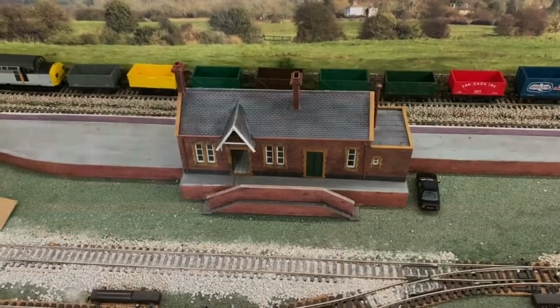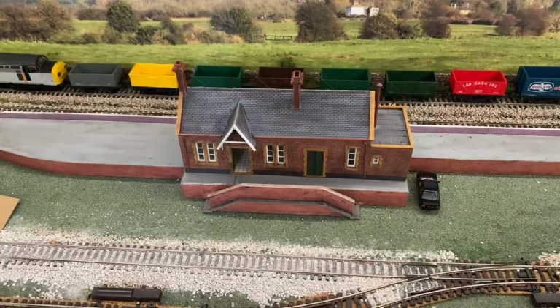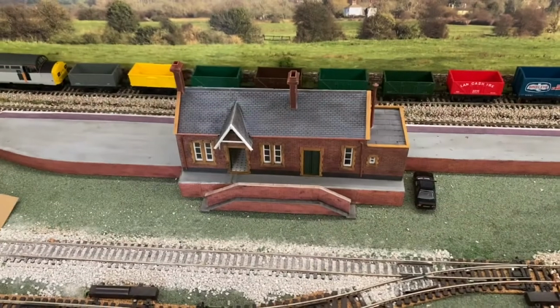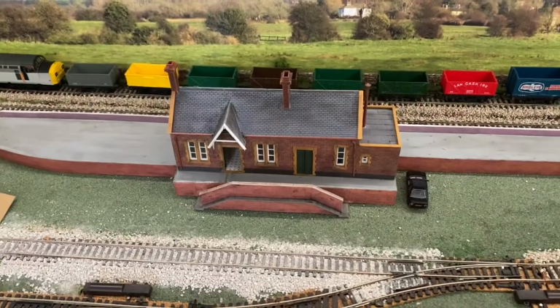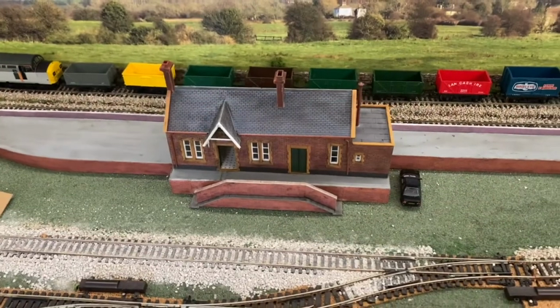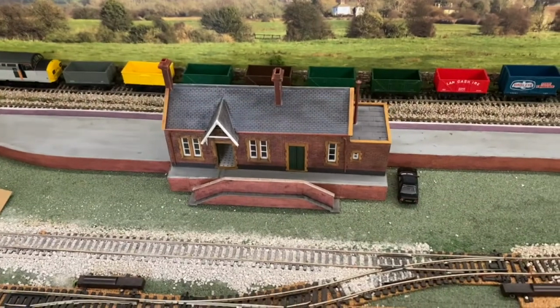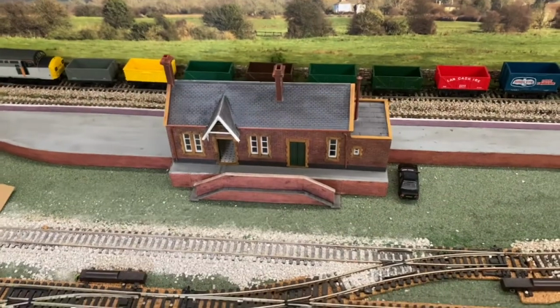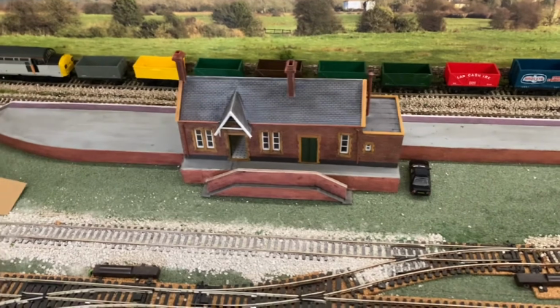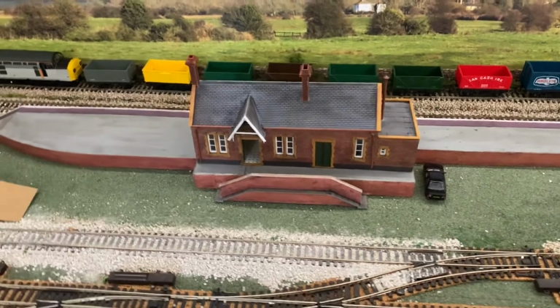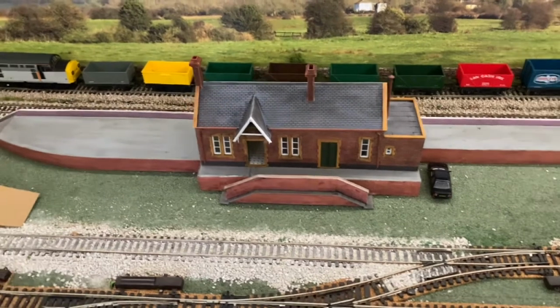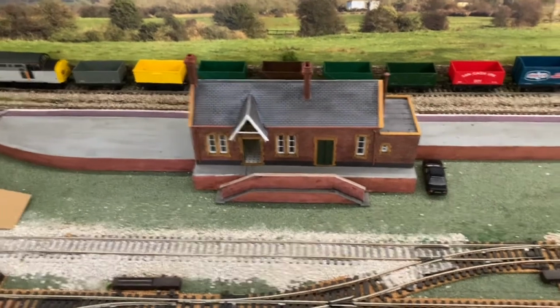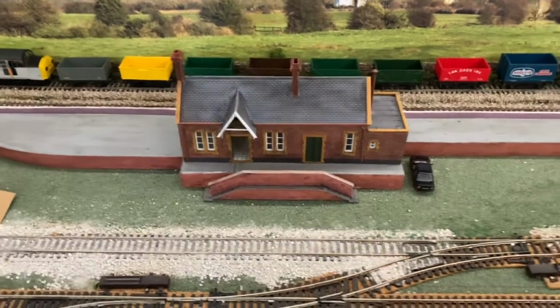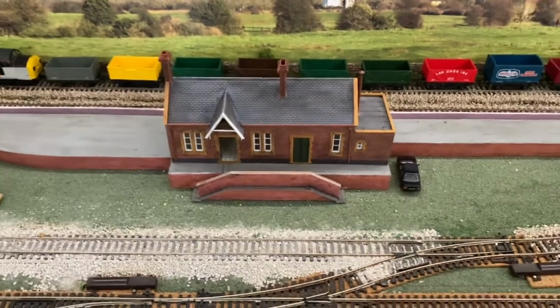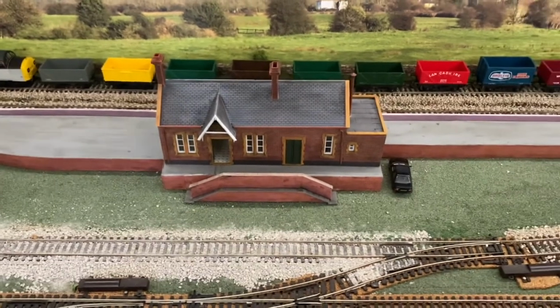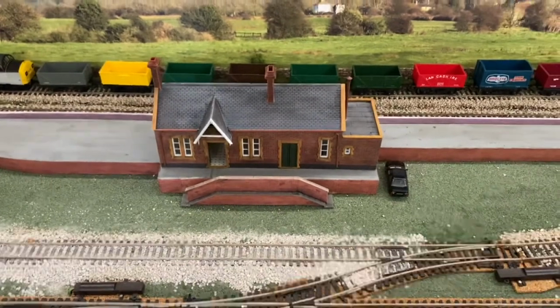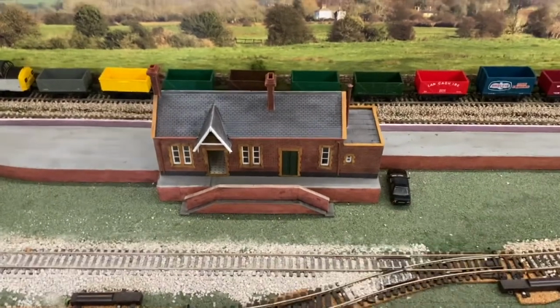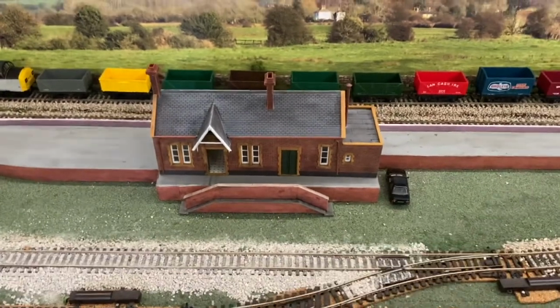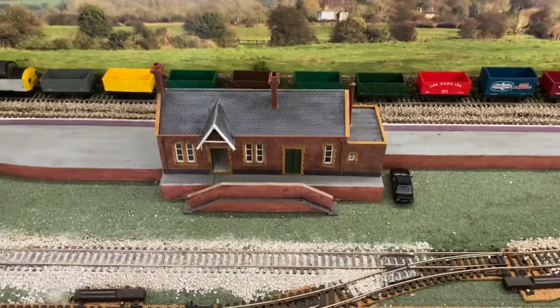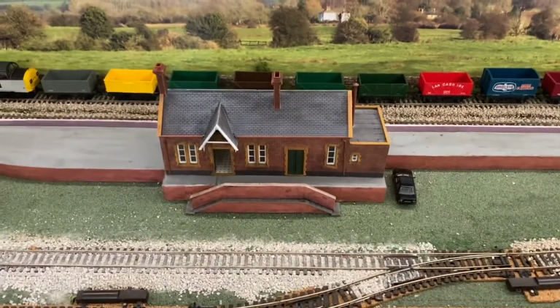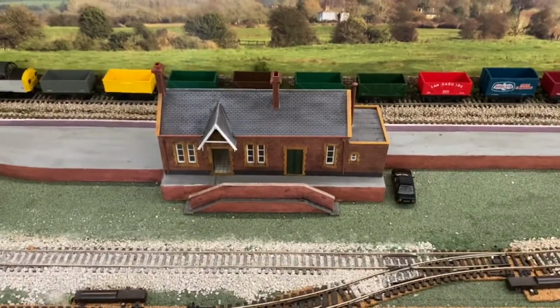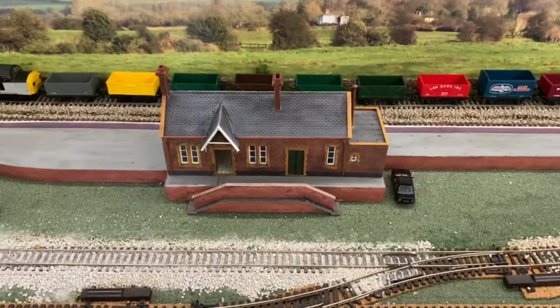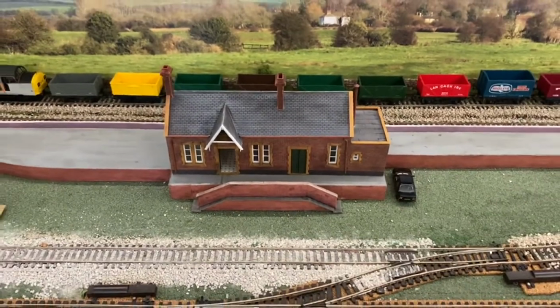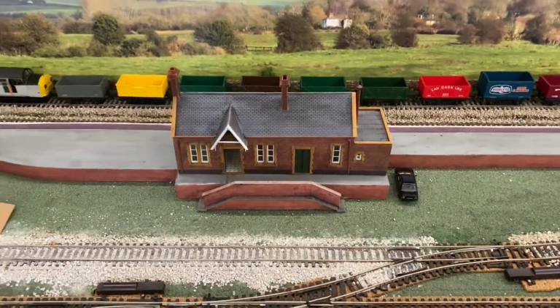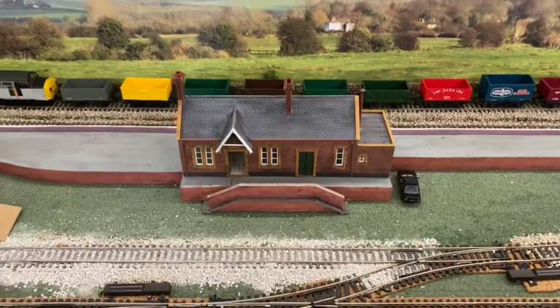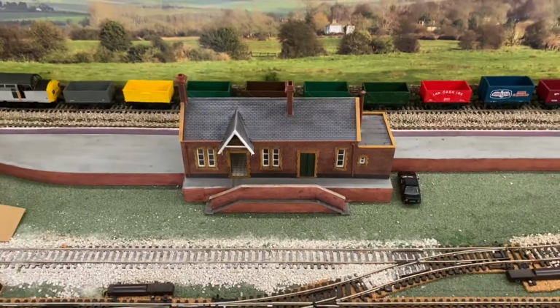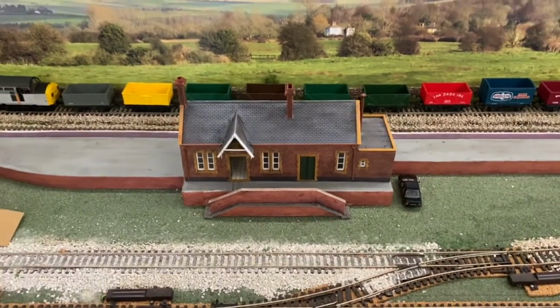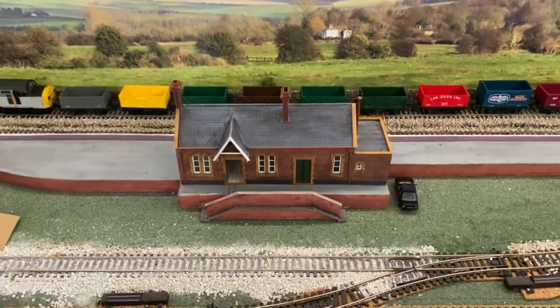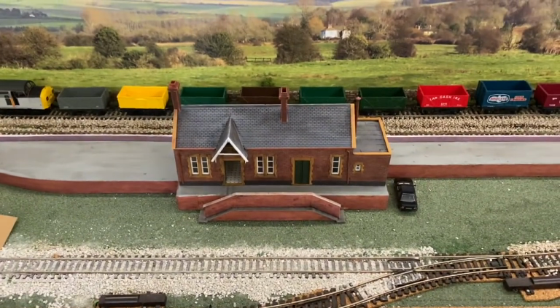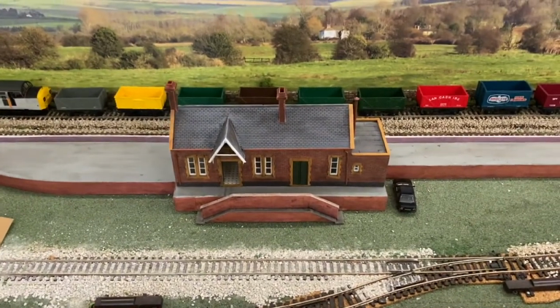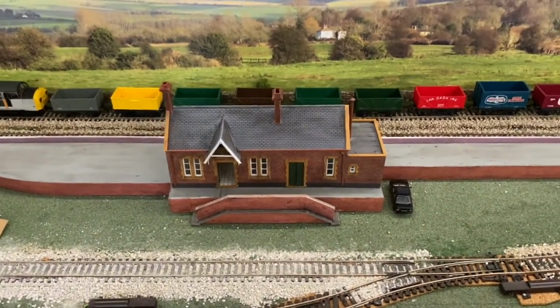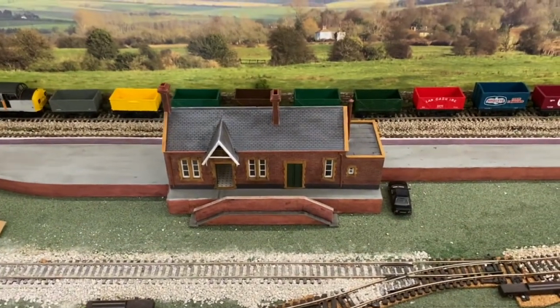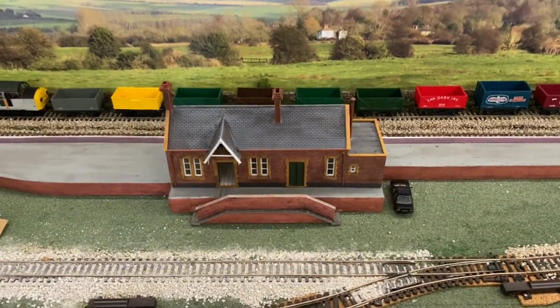Hello and welcome to episode 9 of building my first model railway. This episode is all about stations.